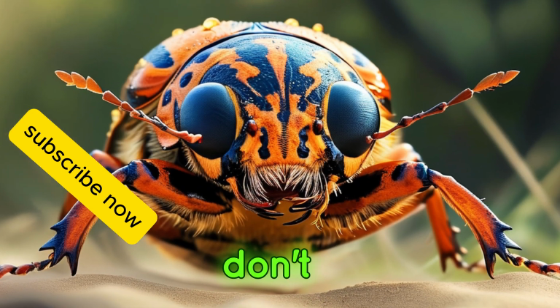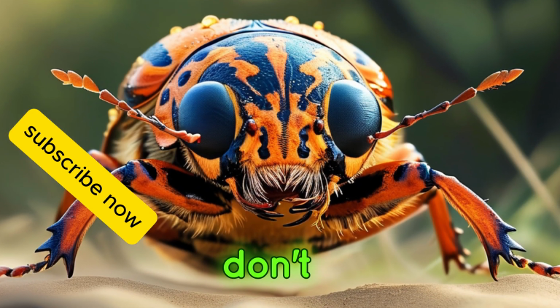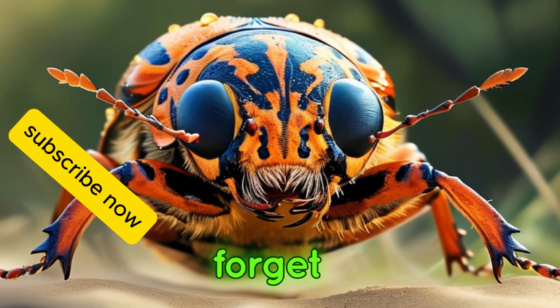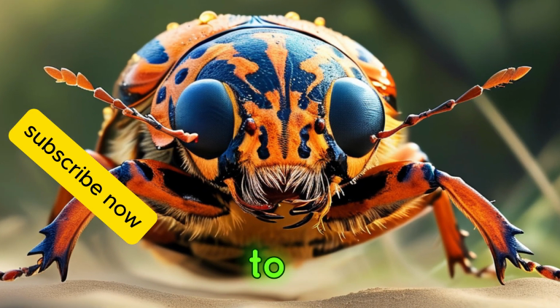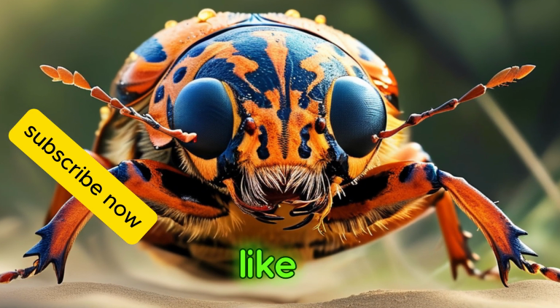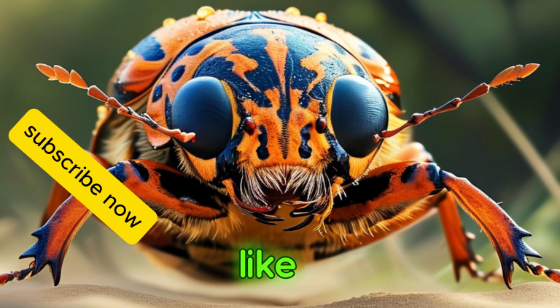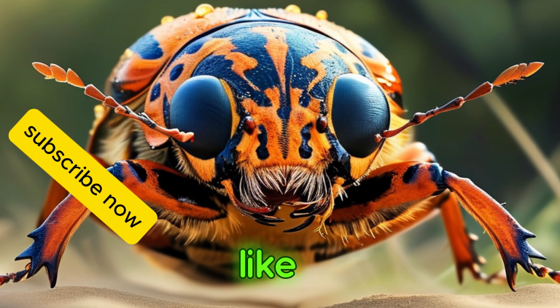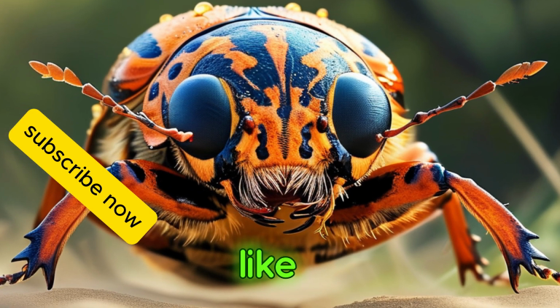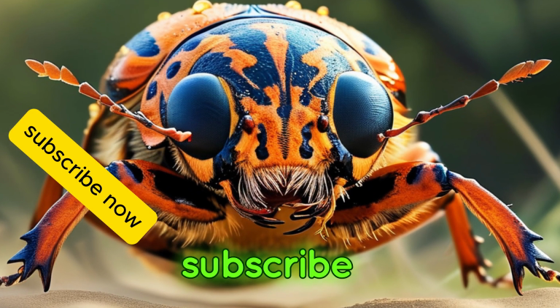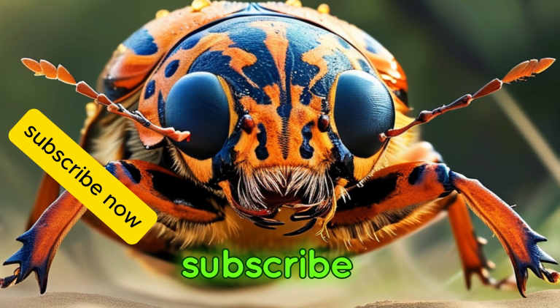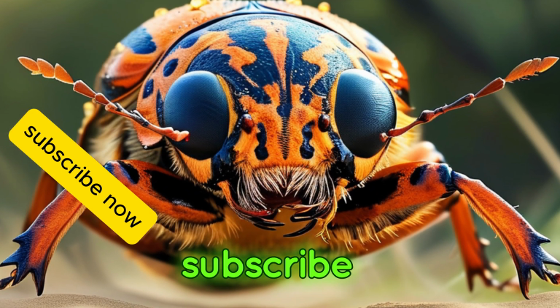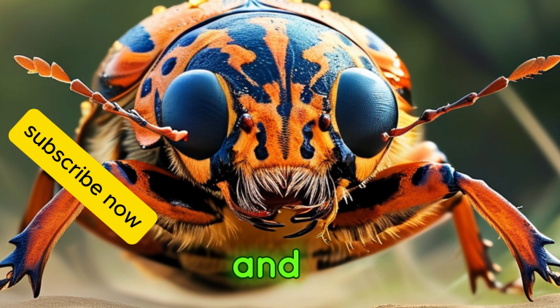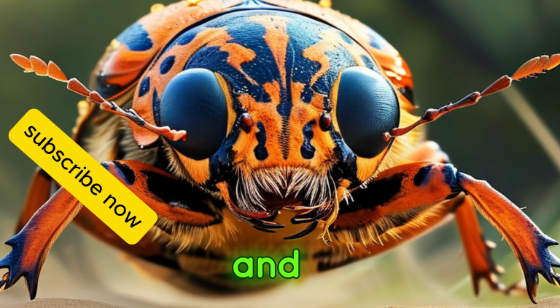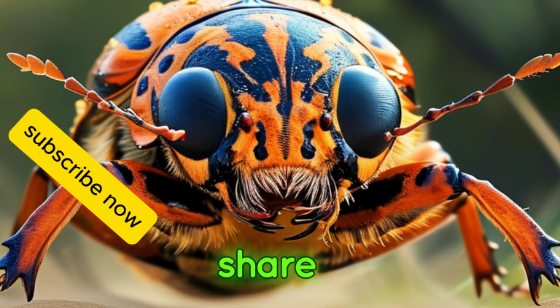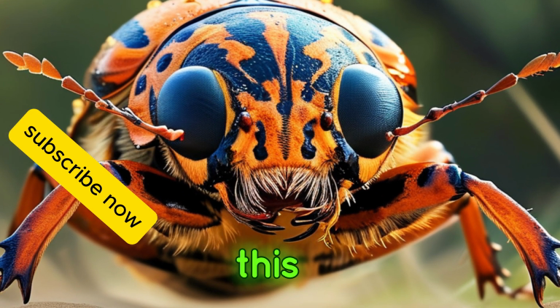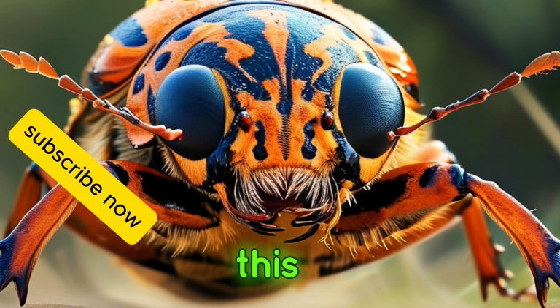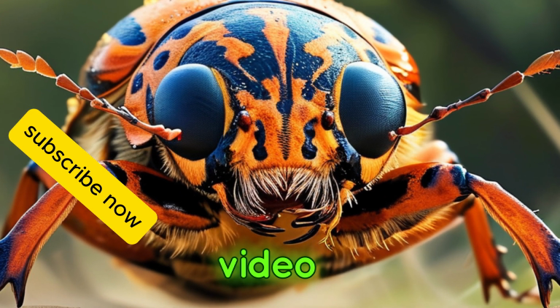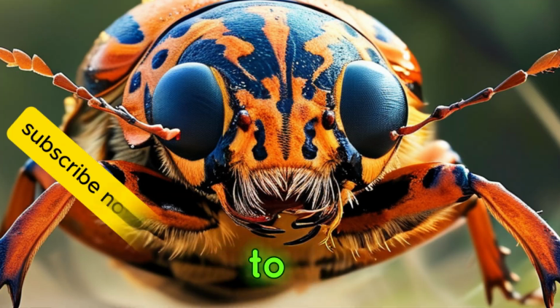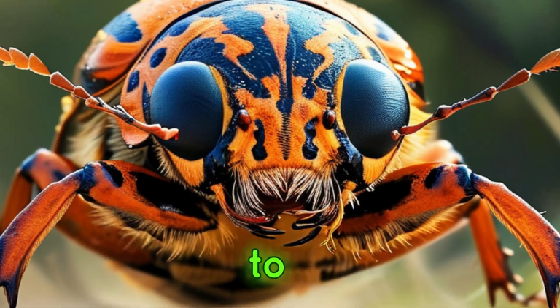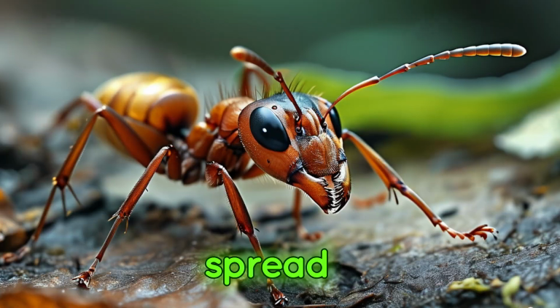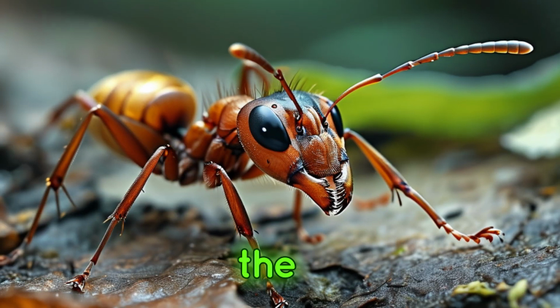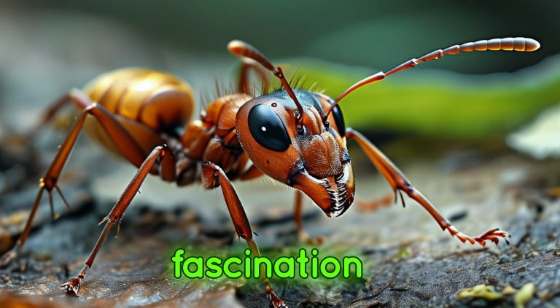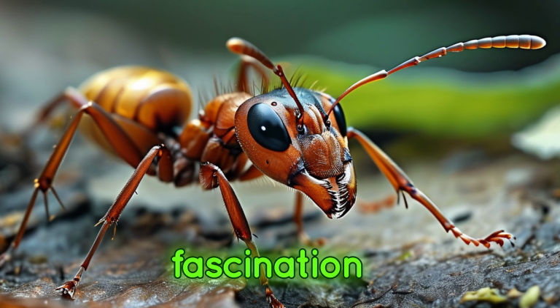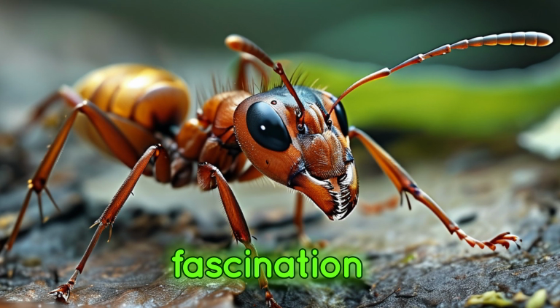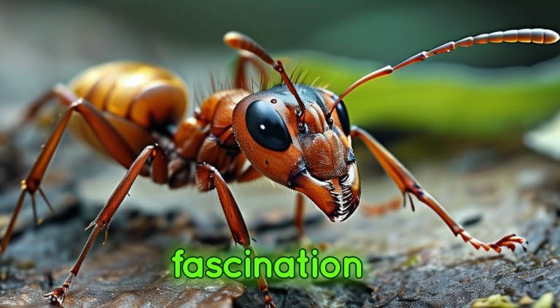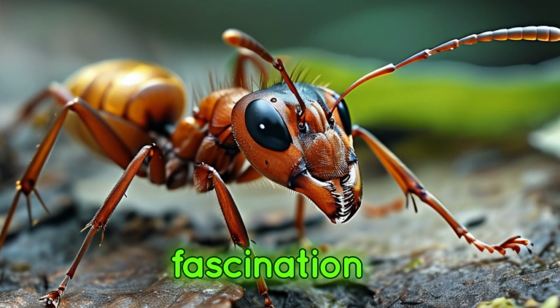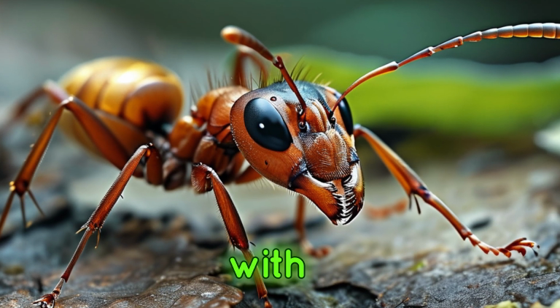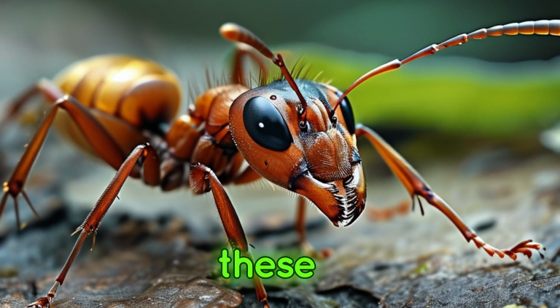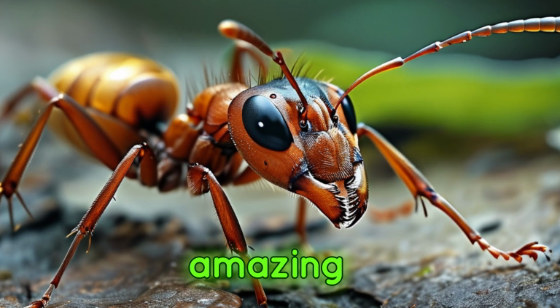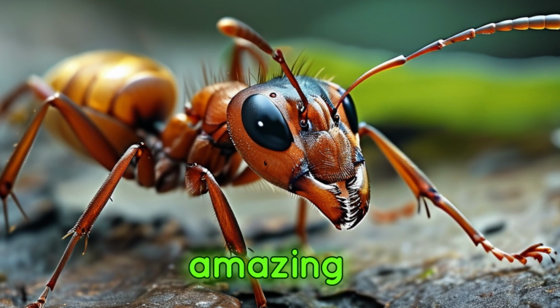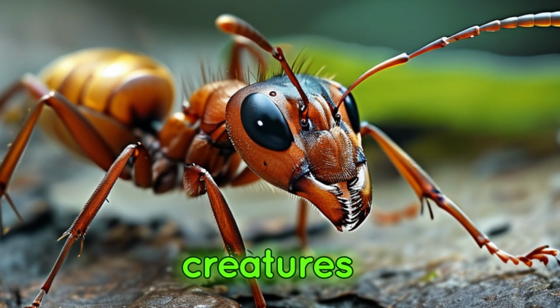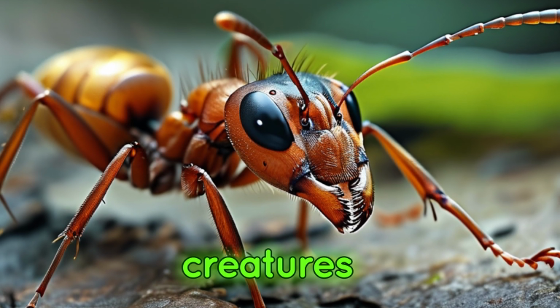Don't forget to like, subscribe, and share this video to spread the fascination with these amazing creatures.